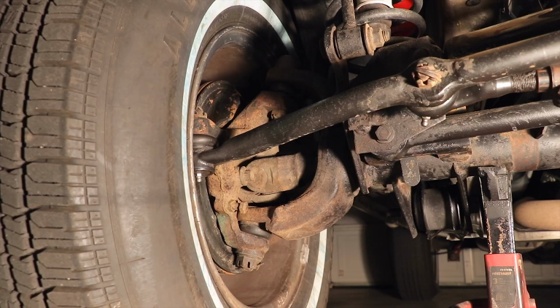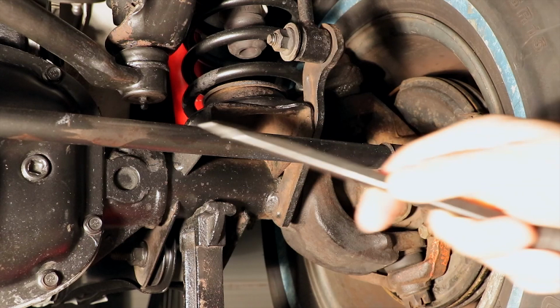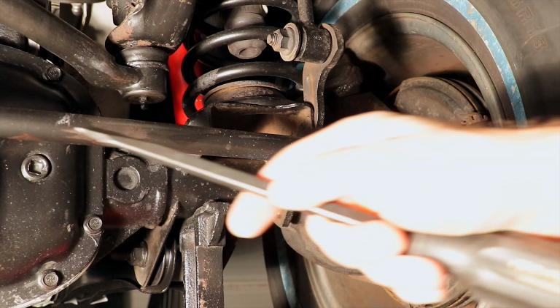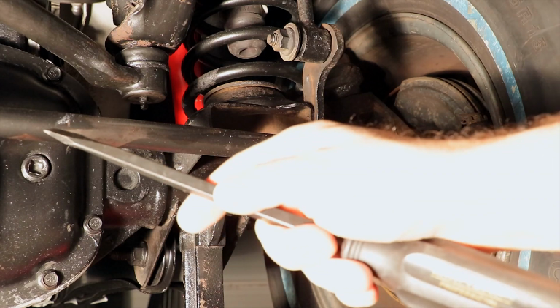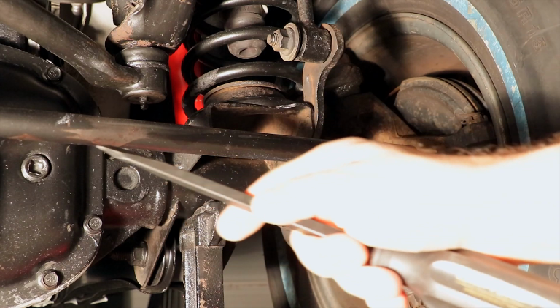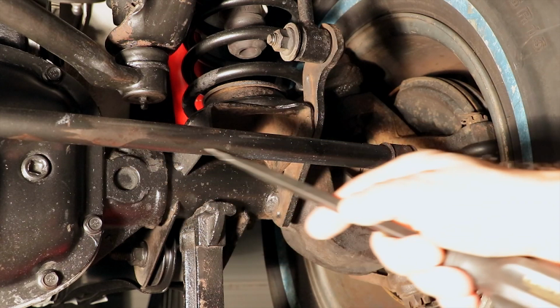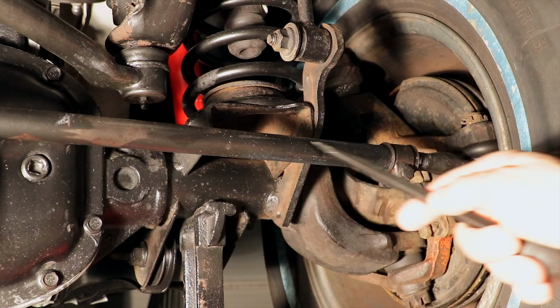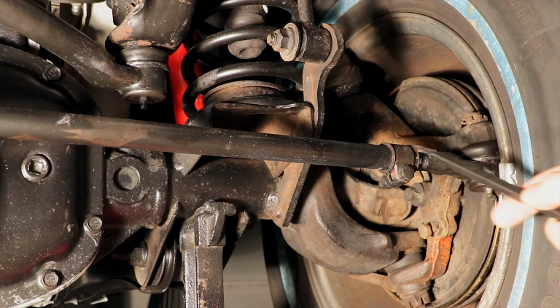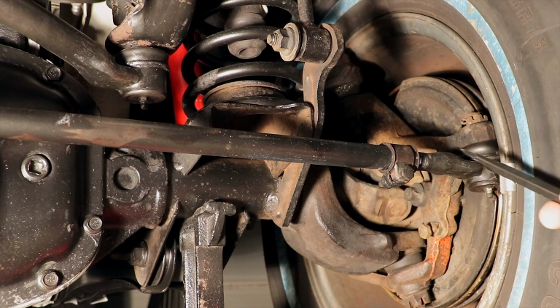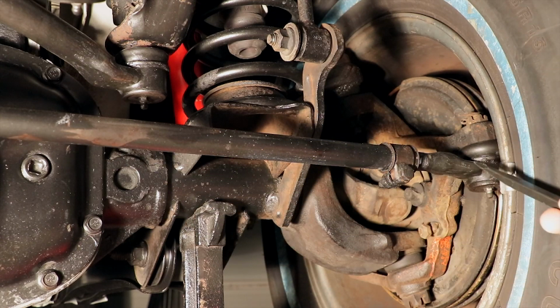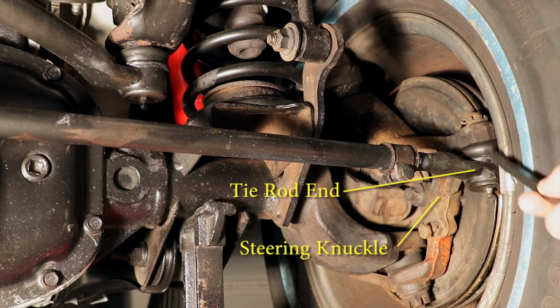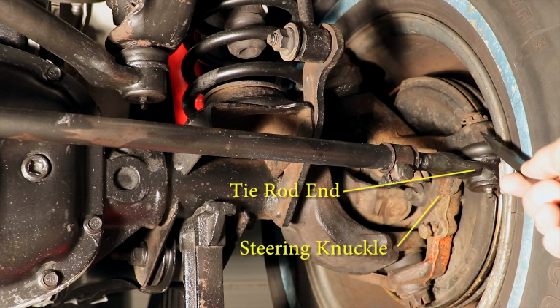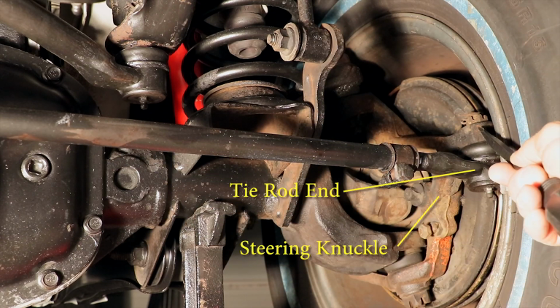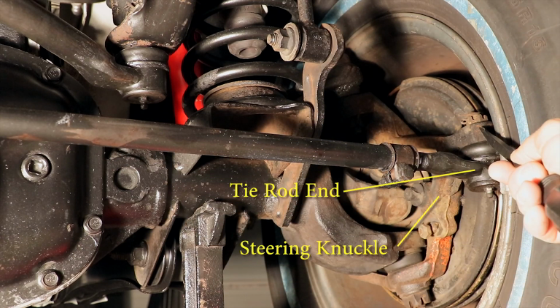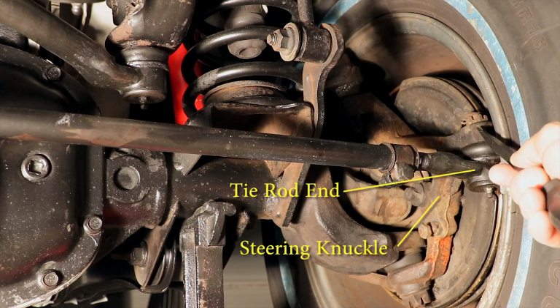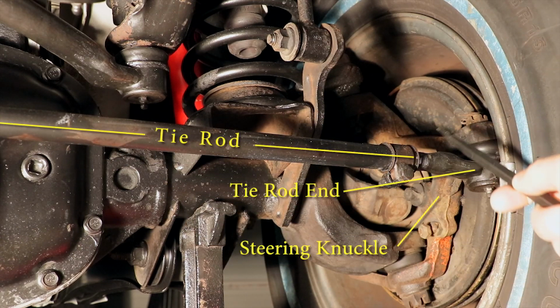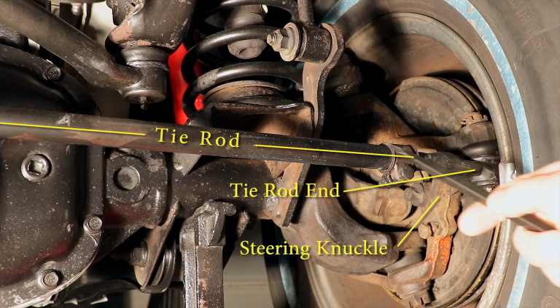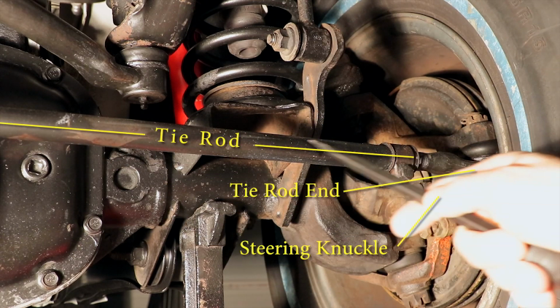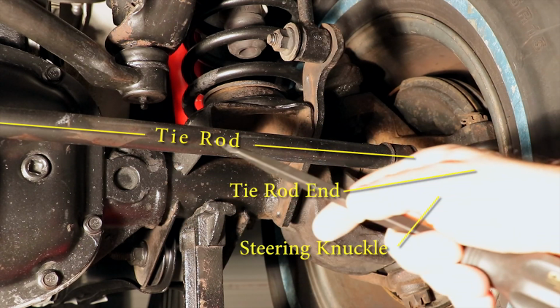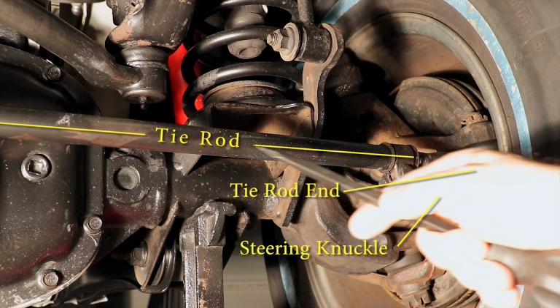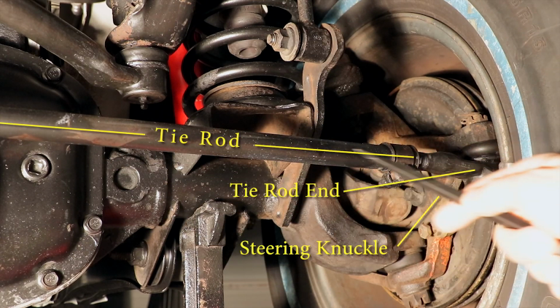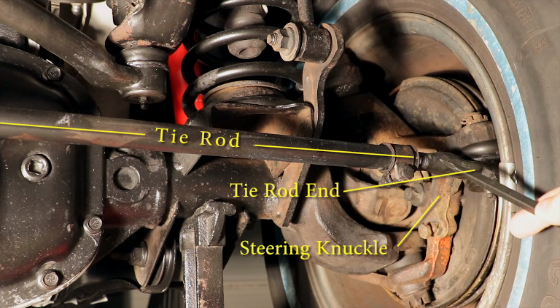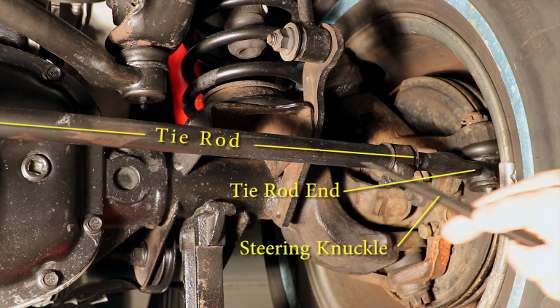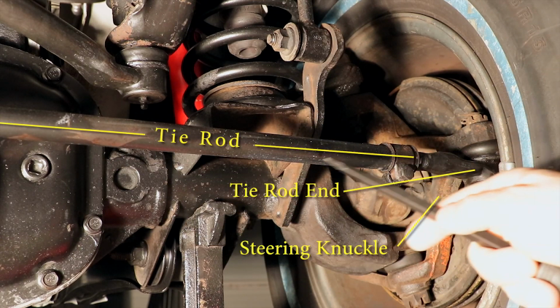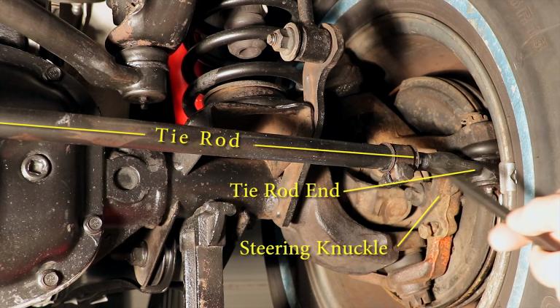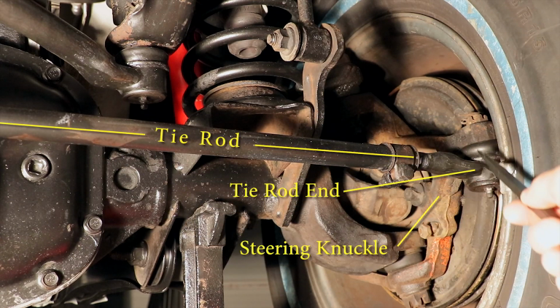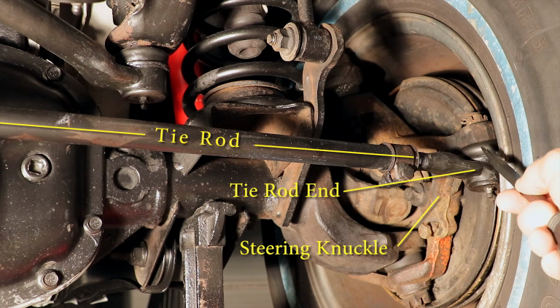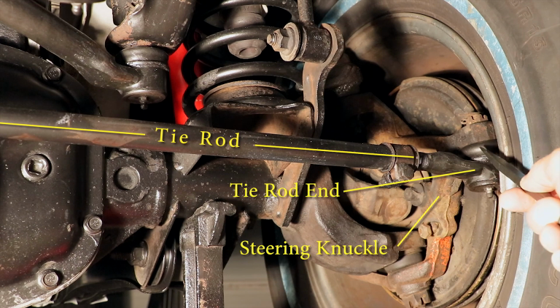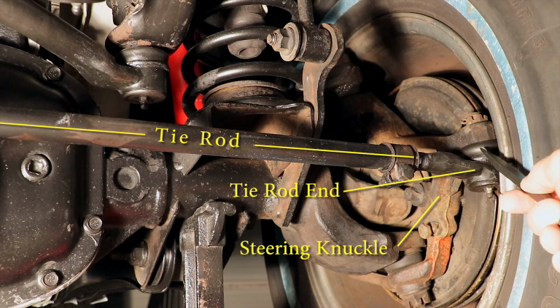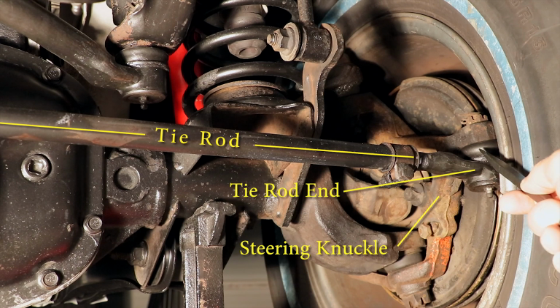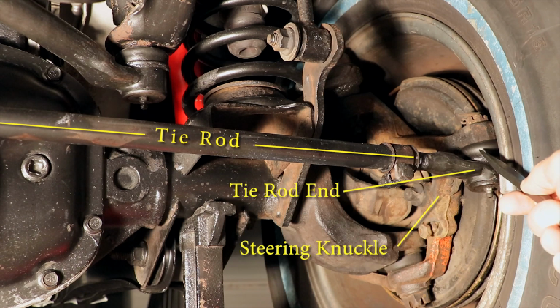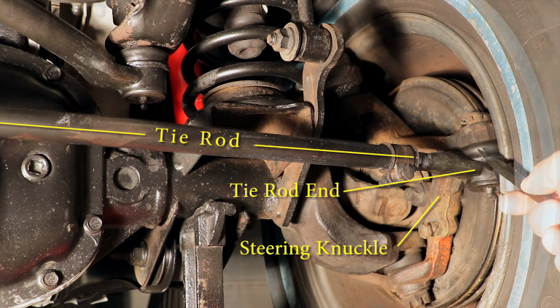On the other side of the car, the steering knuckle is moved by the tie rod and the tie rod end.